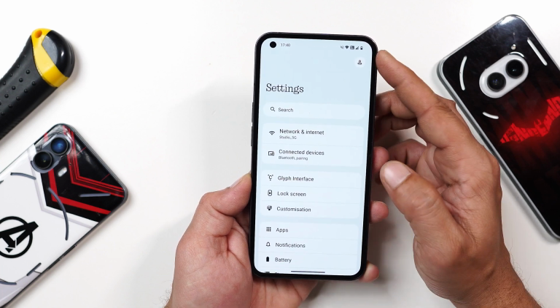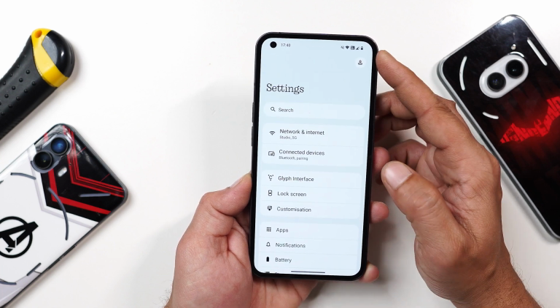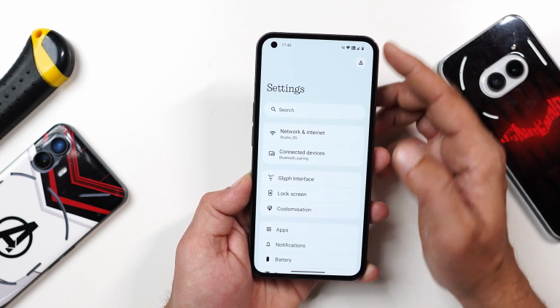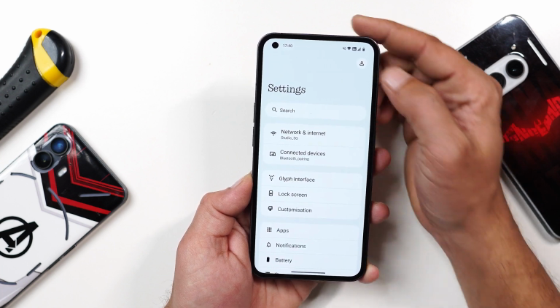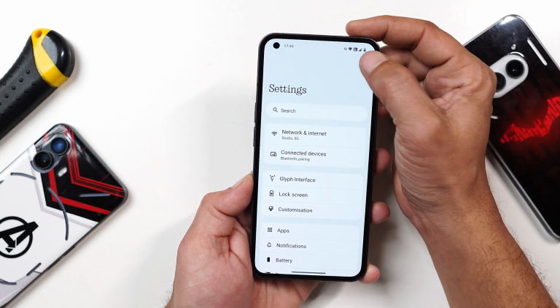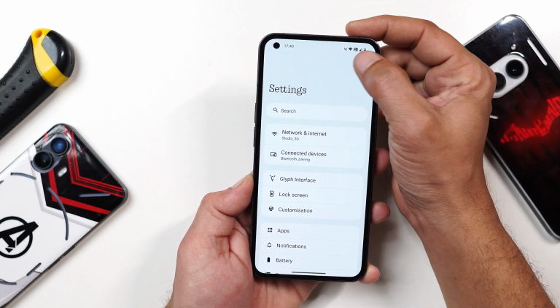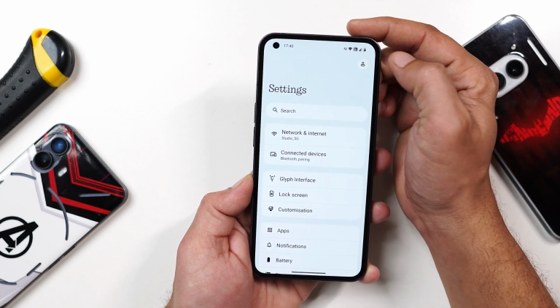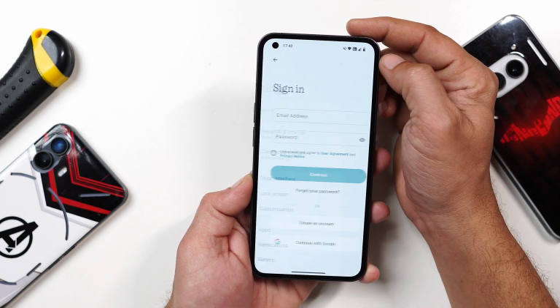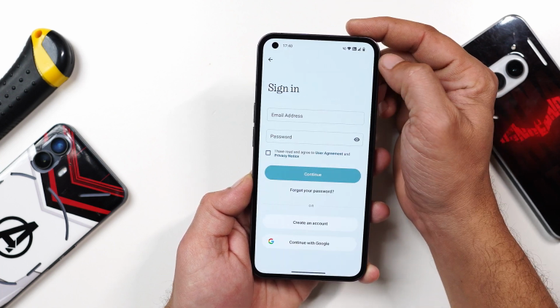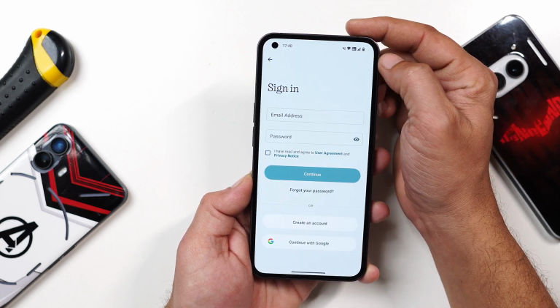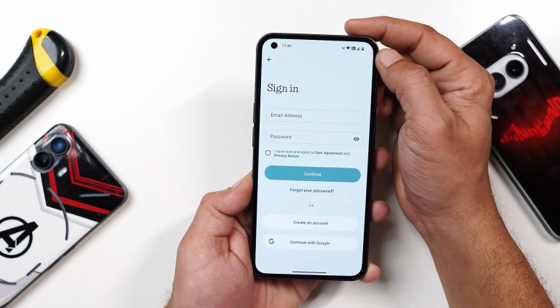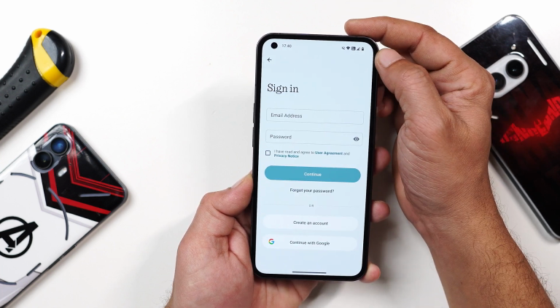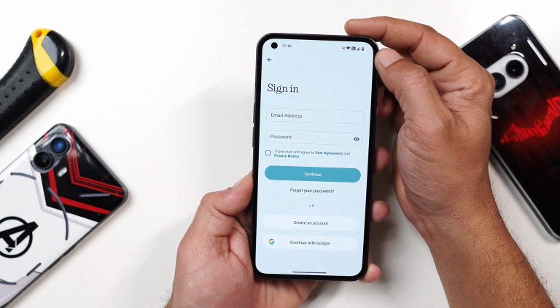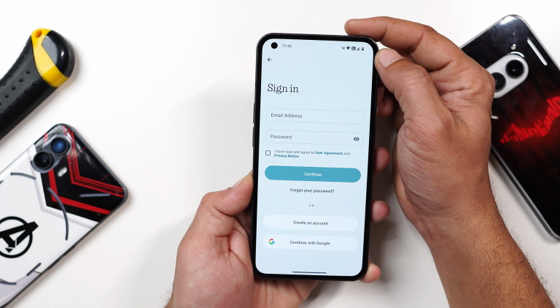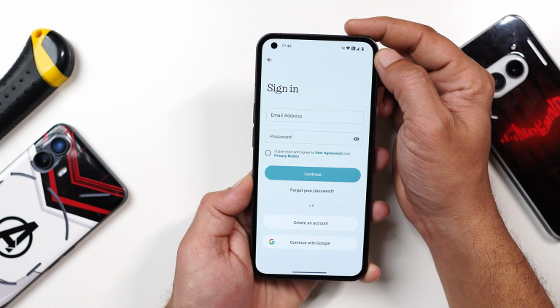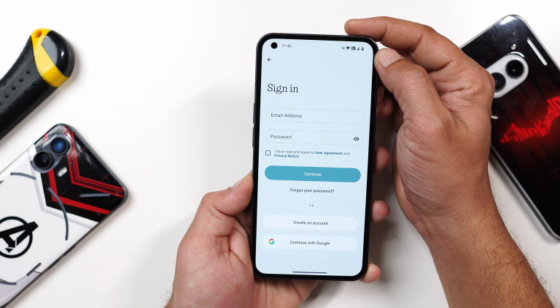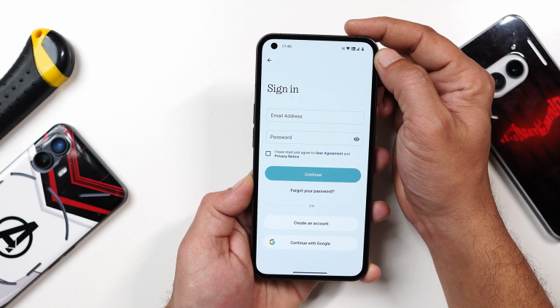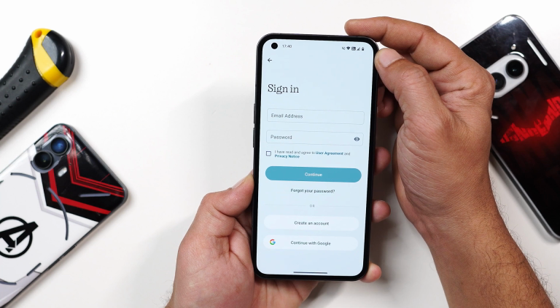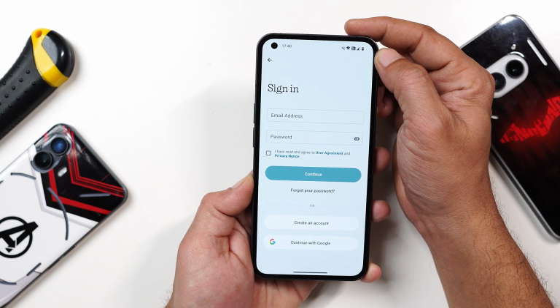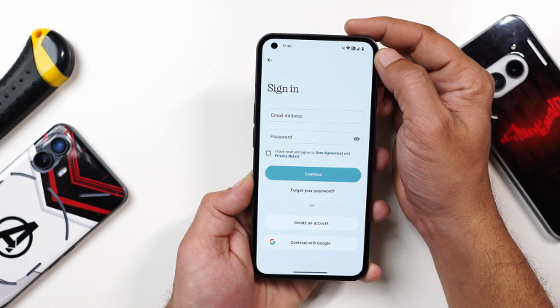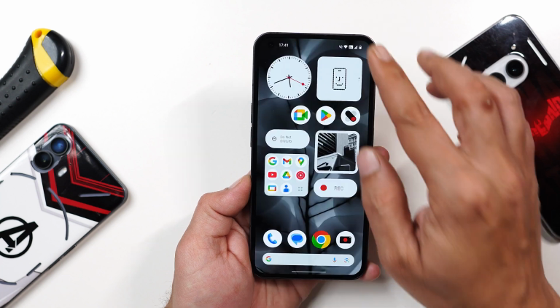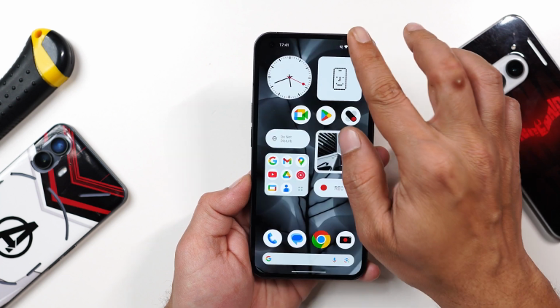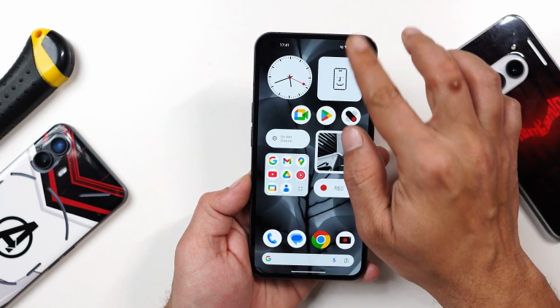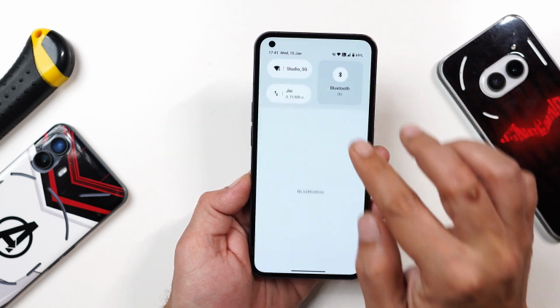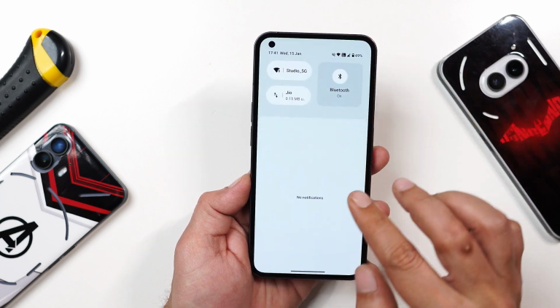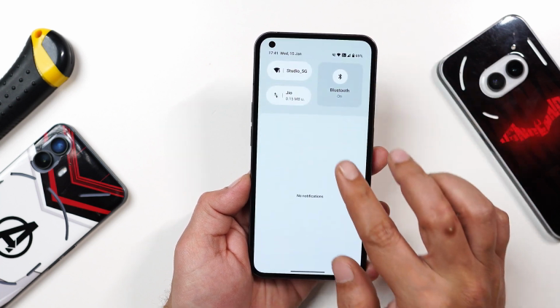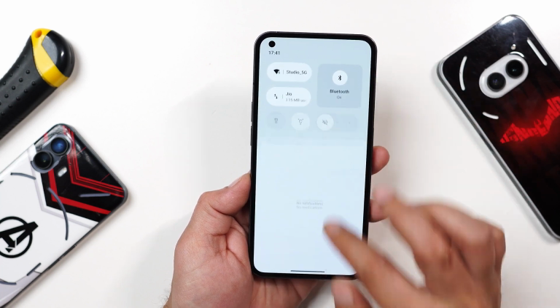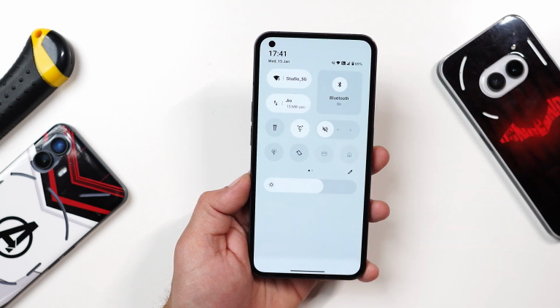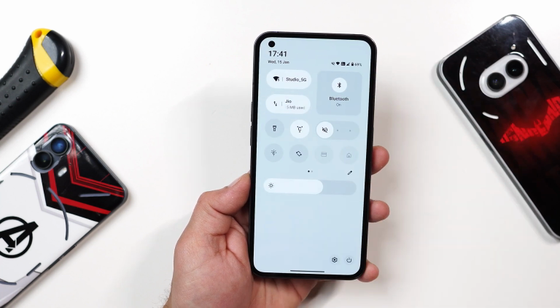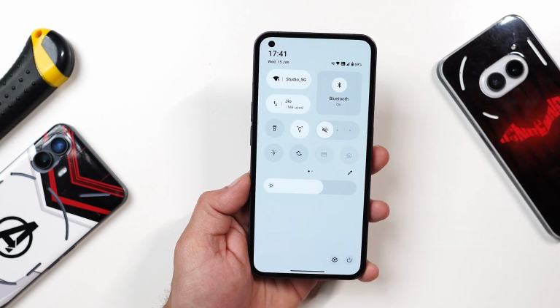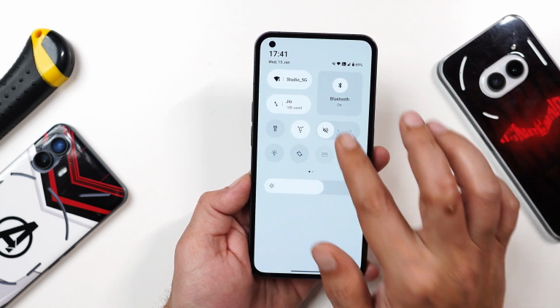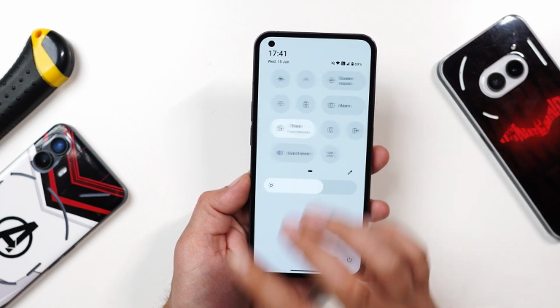The settings page has also been neatly reorganized with better categorization, and you can now set a profile picture at the top after signing in with your Nothing account.